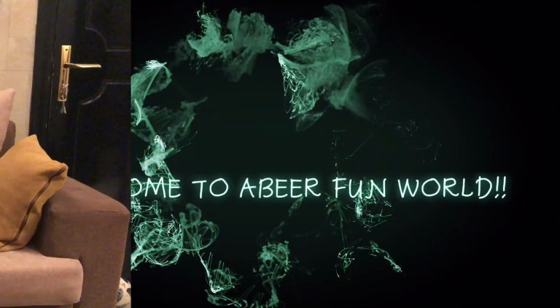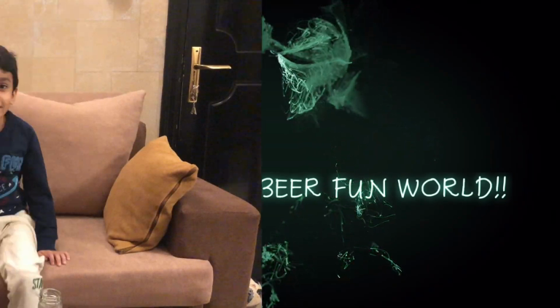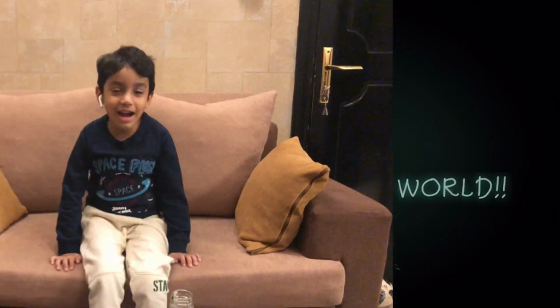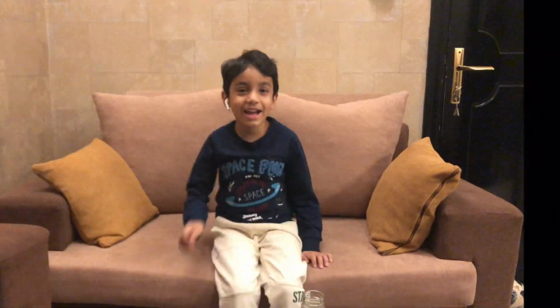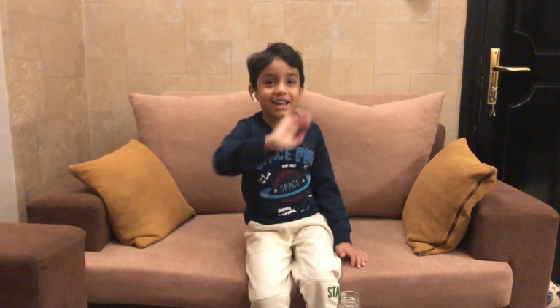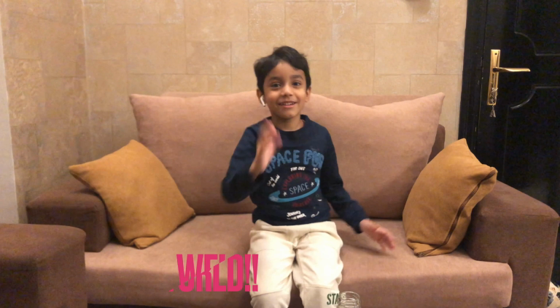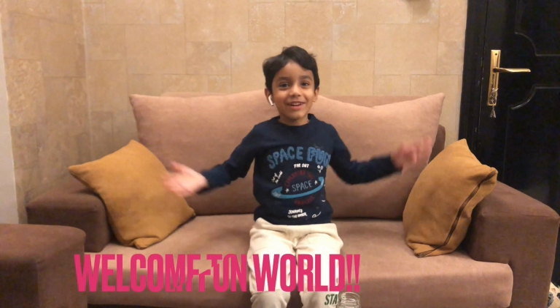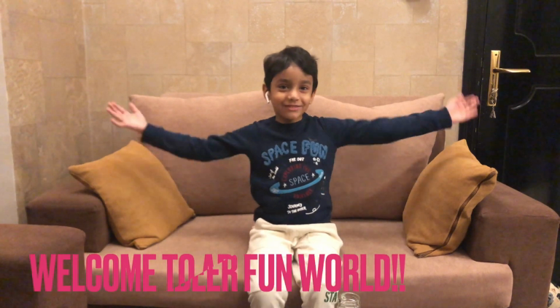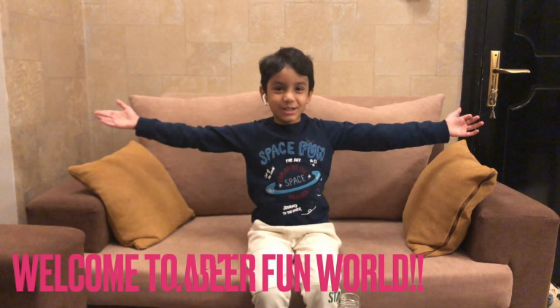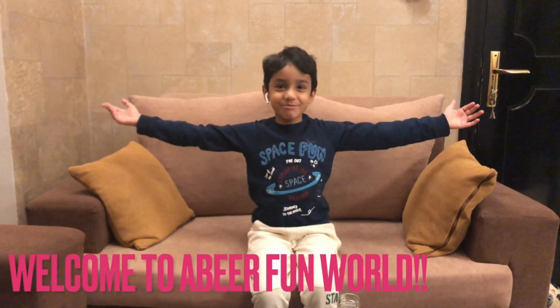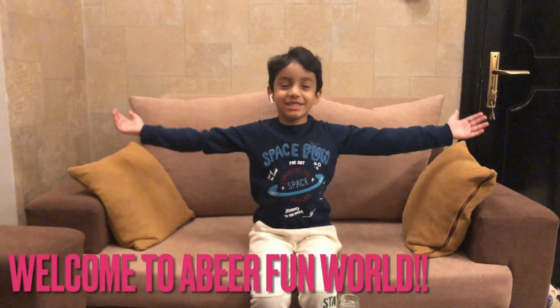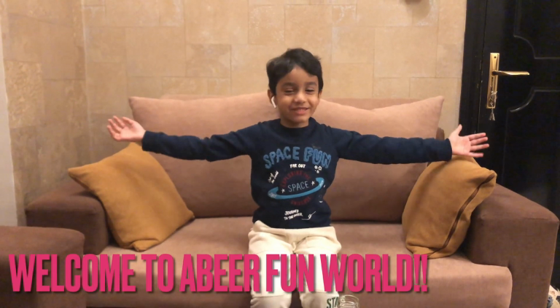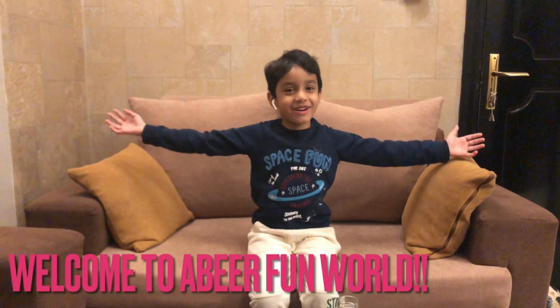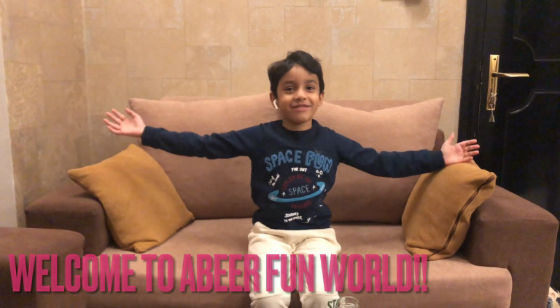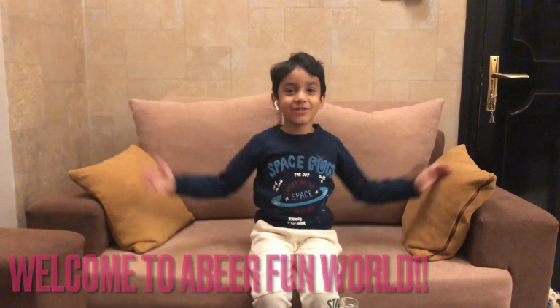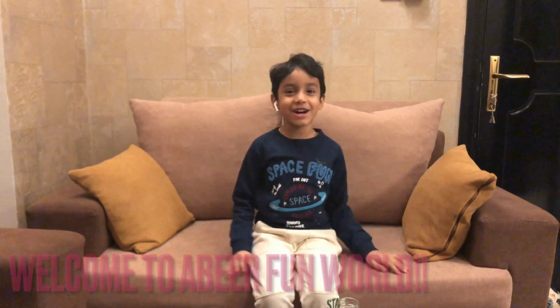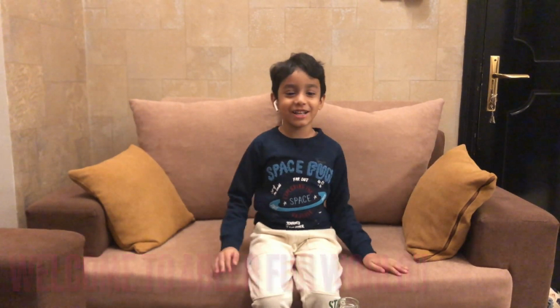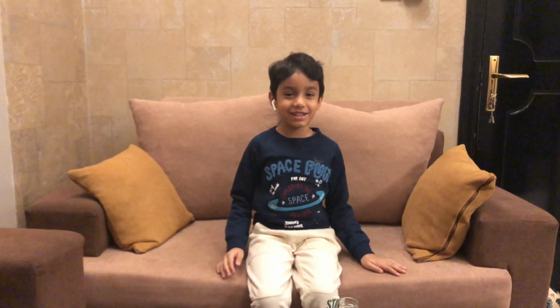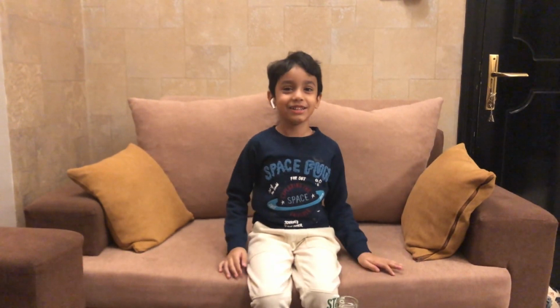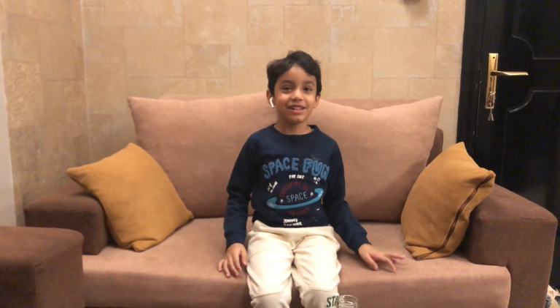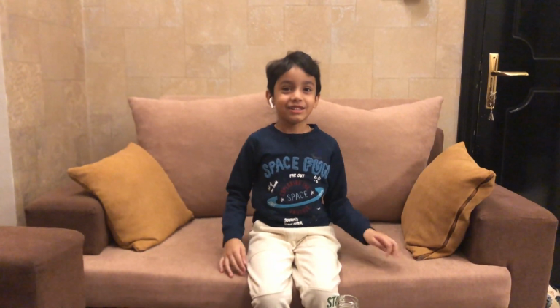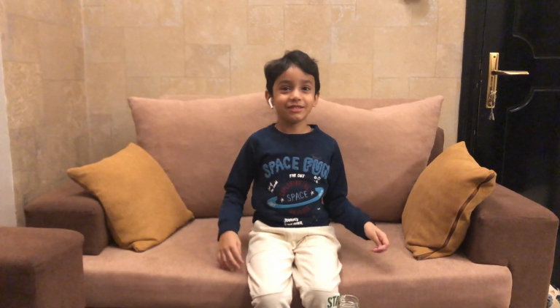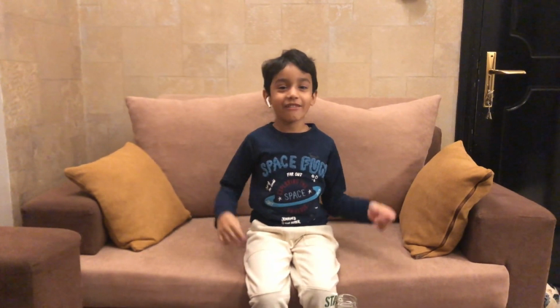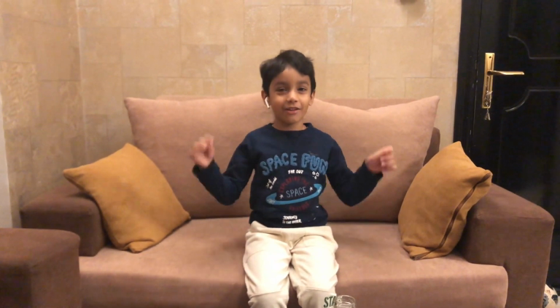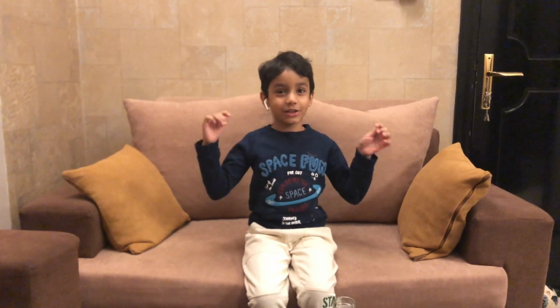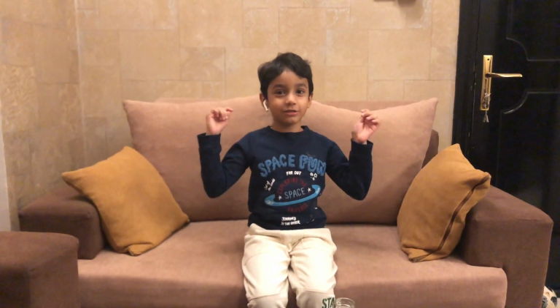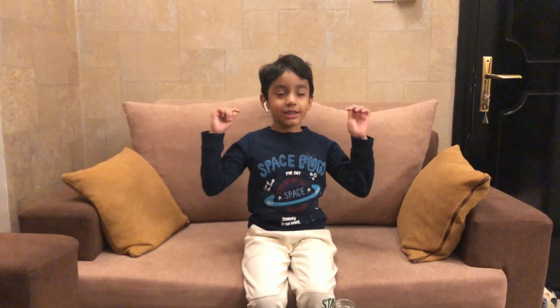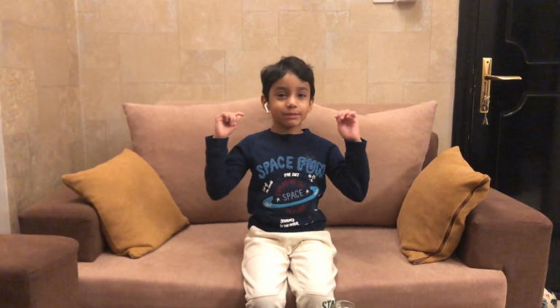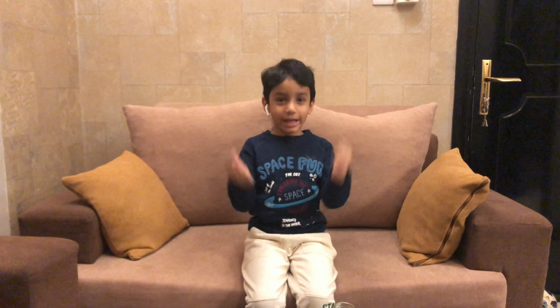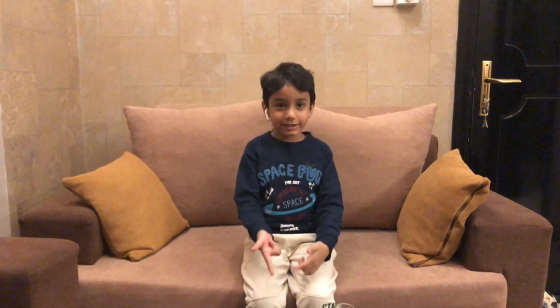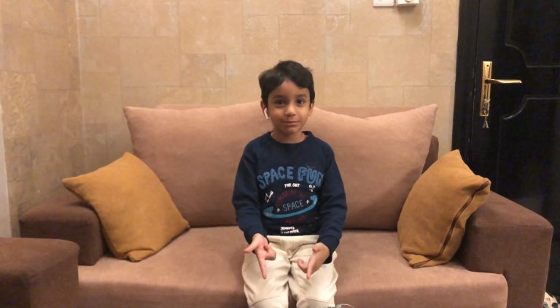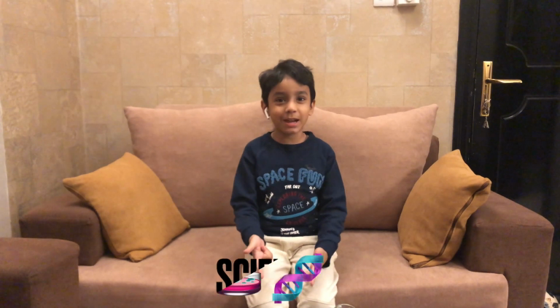Hi! Welcome to Abbey's Fun World. Today we are going to do some science experiments.